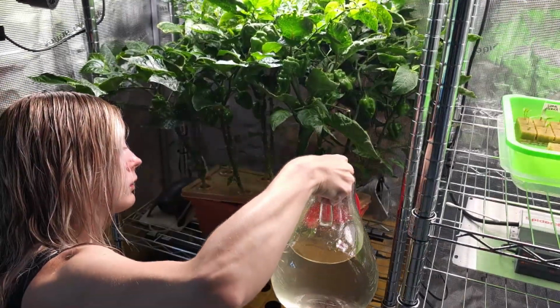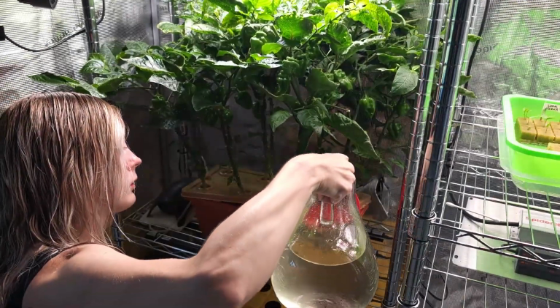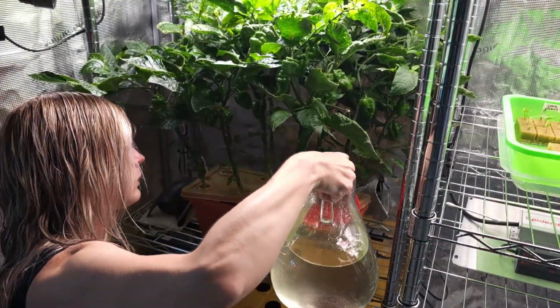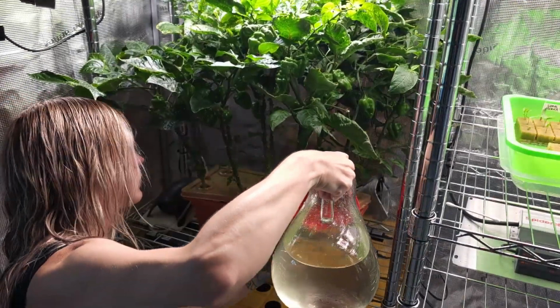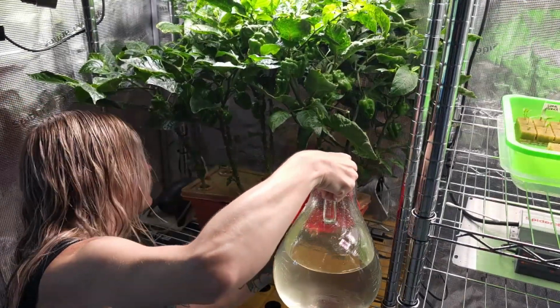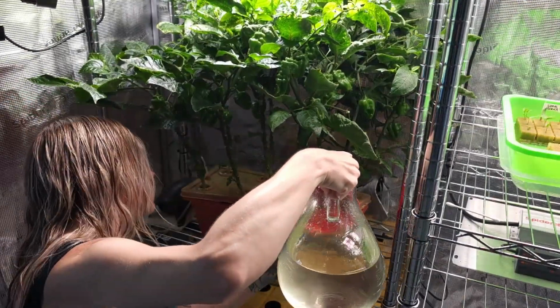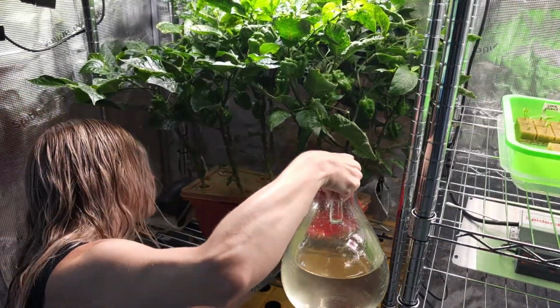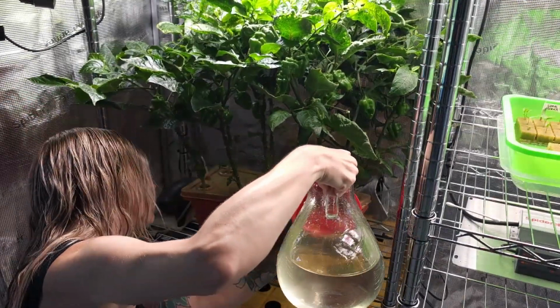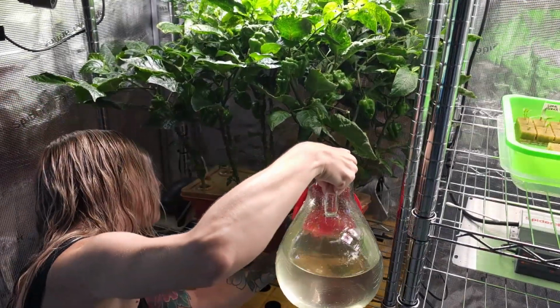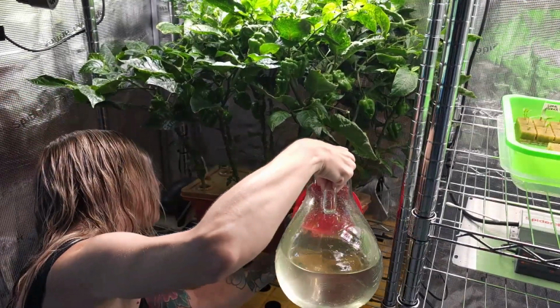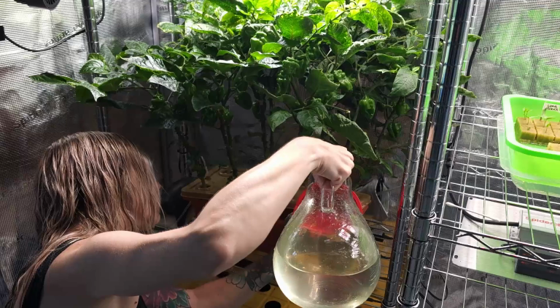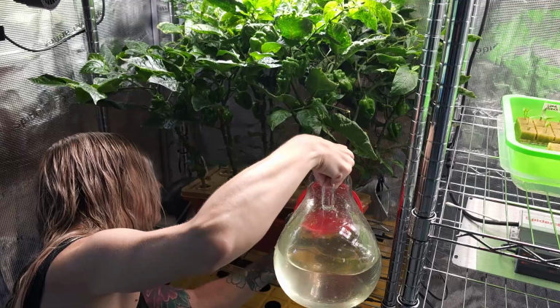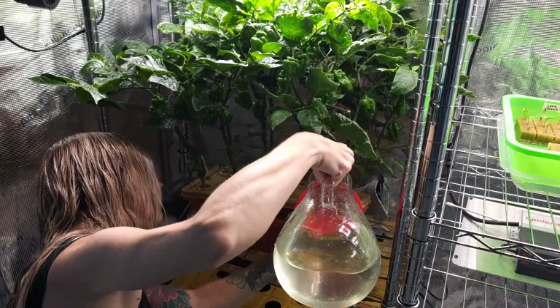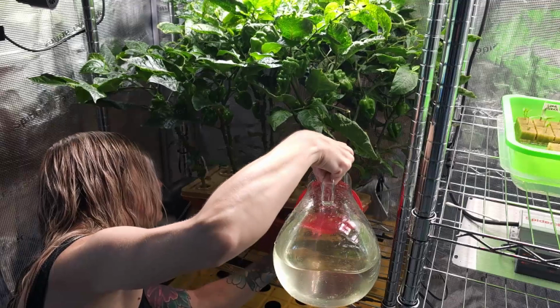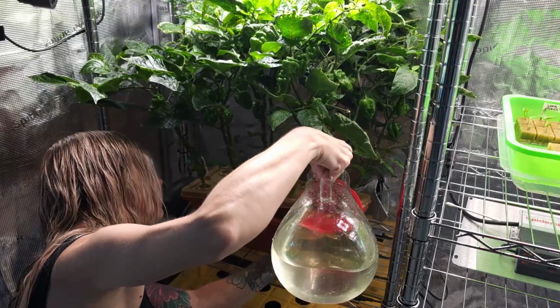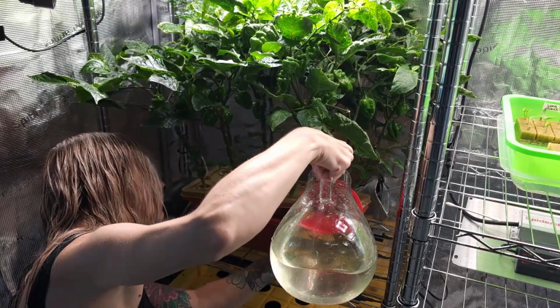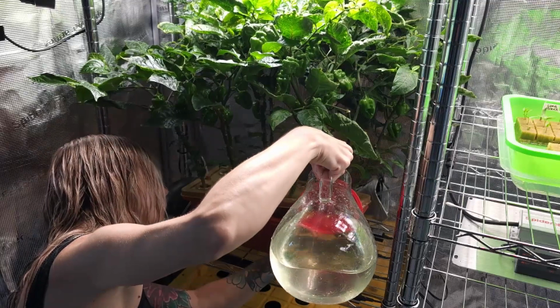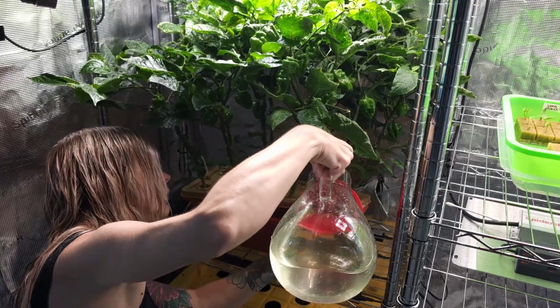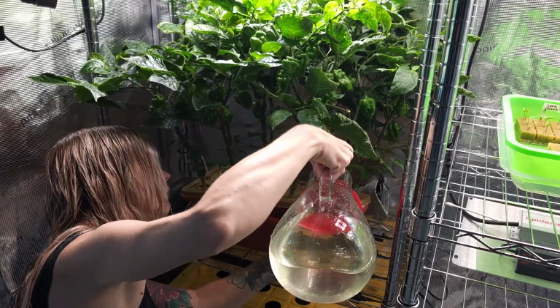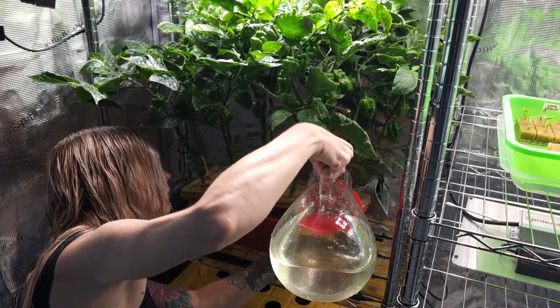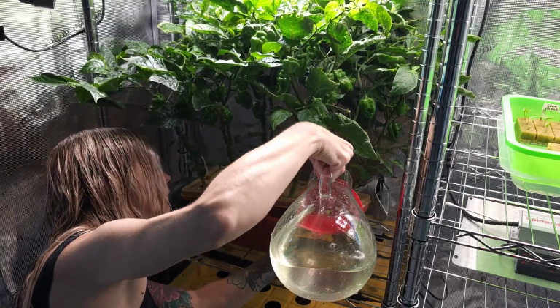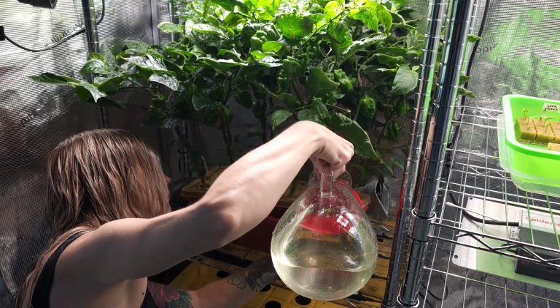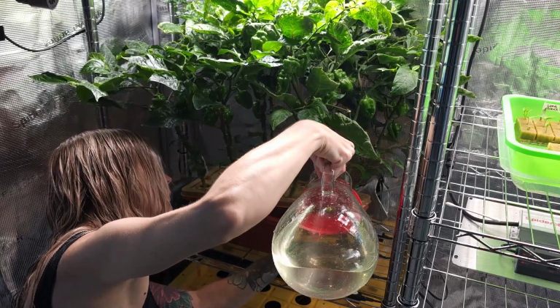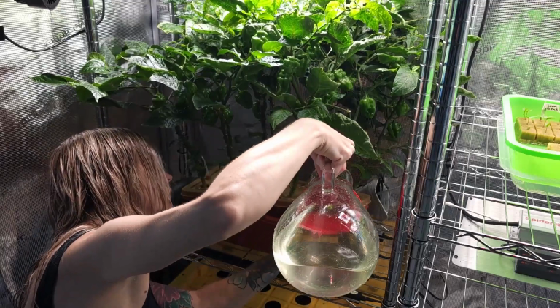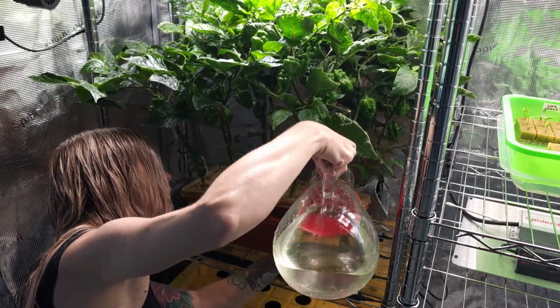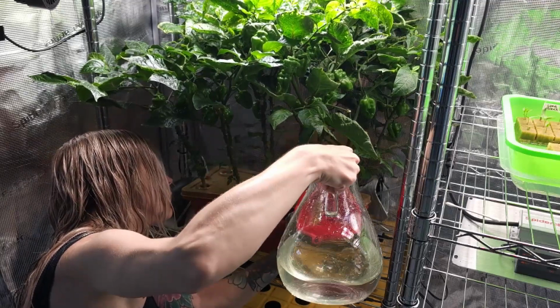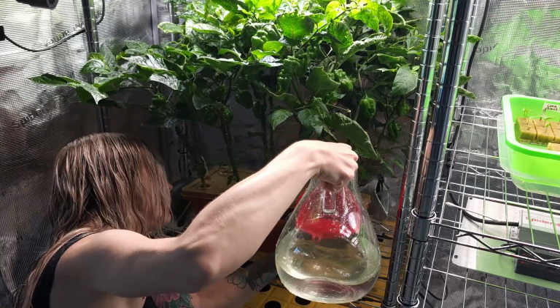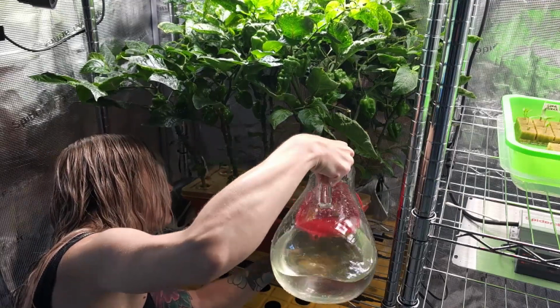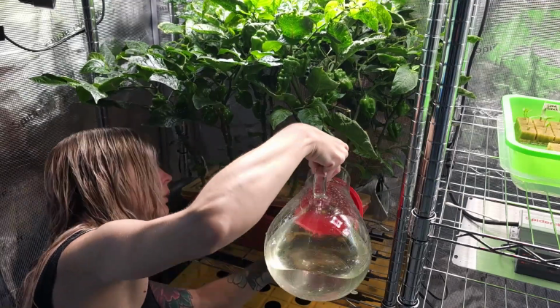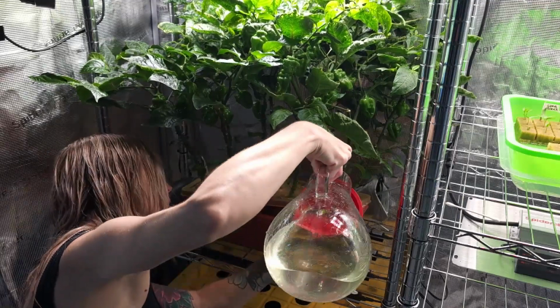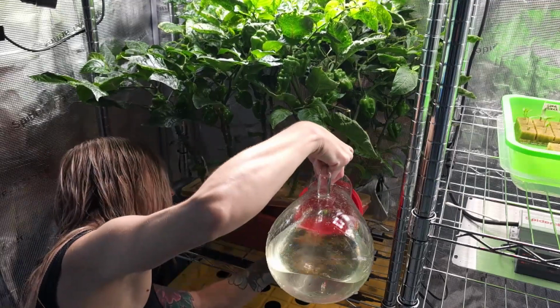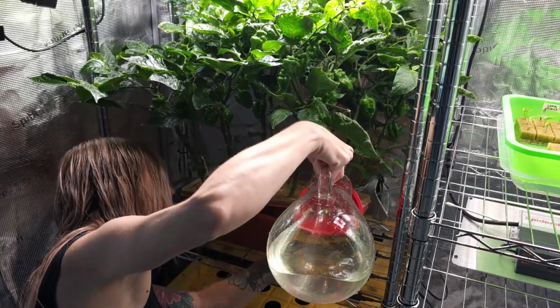Today, I topped off the habanero system's water, as it's been consuming water fast to support all the pepper growth.